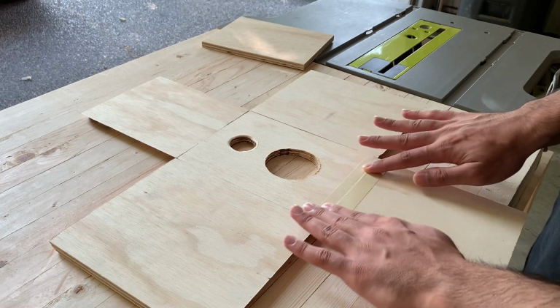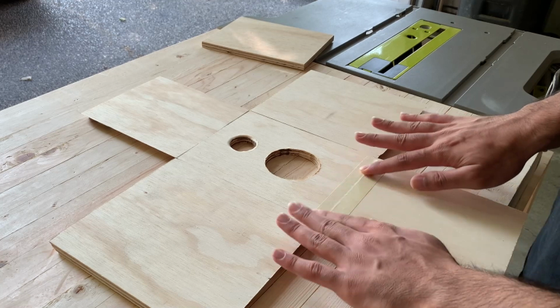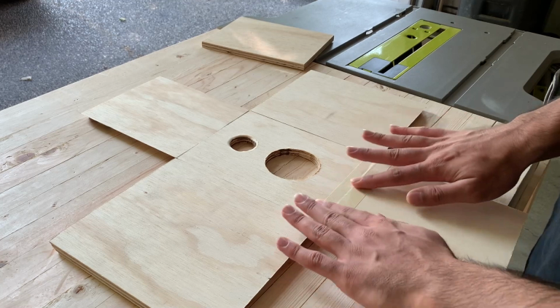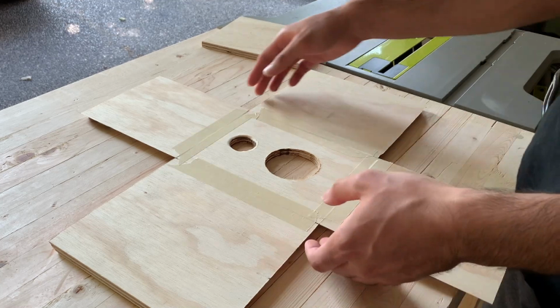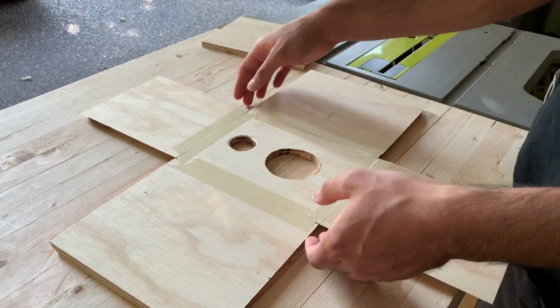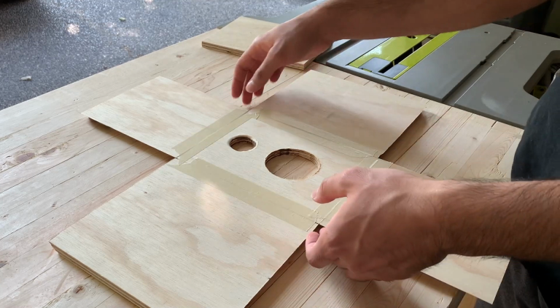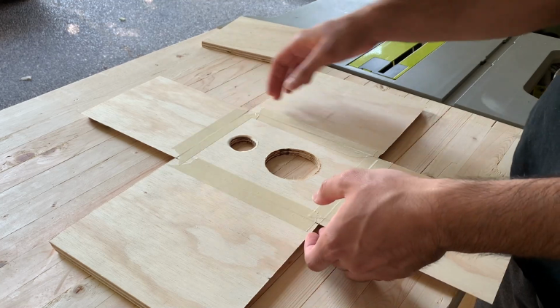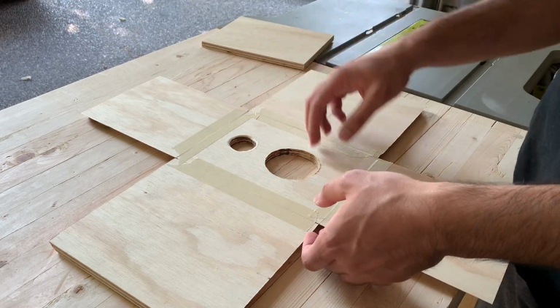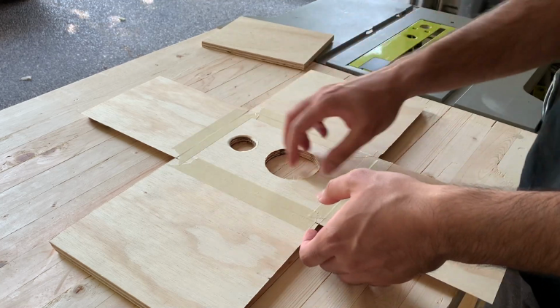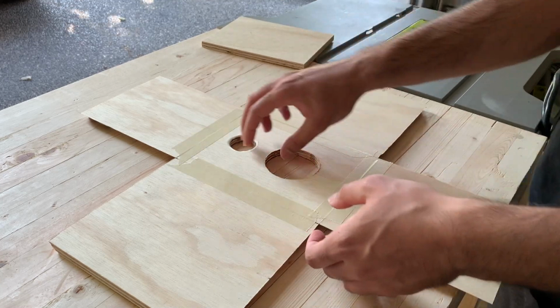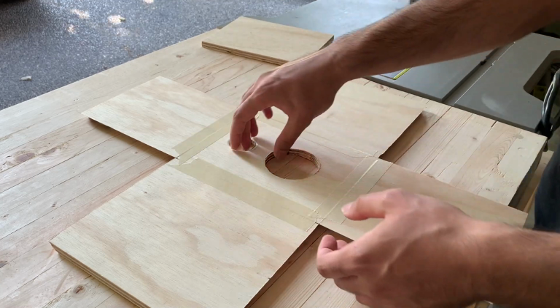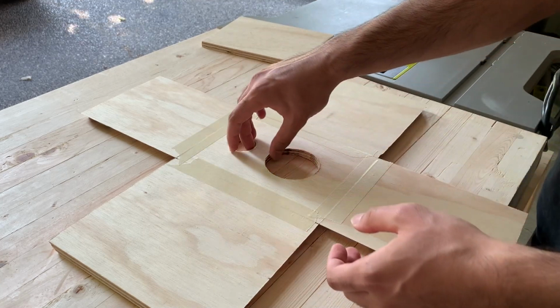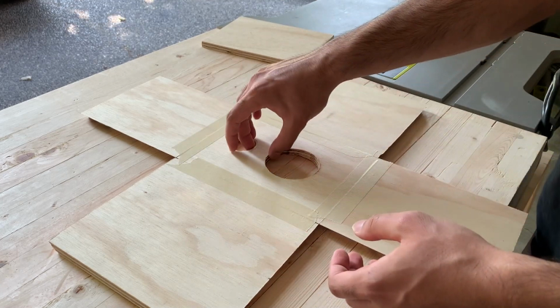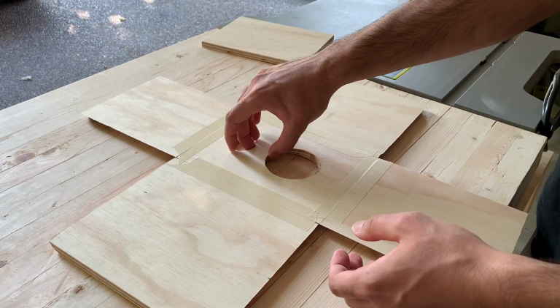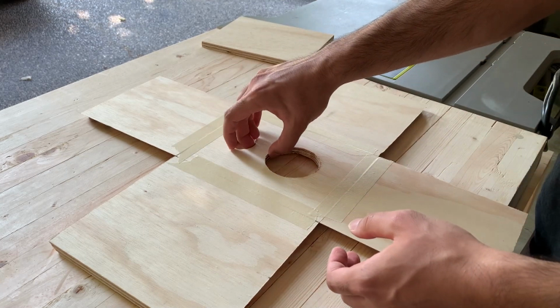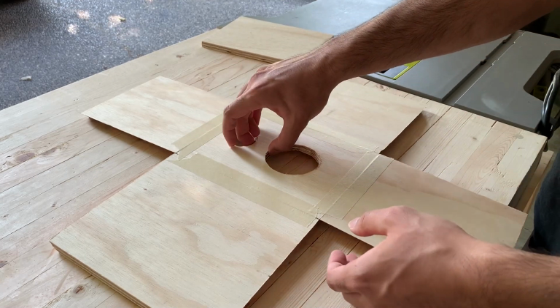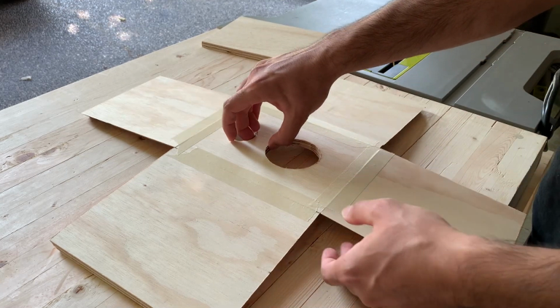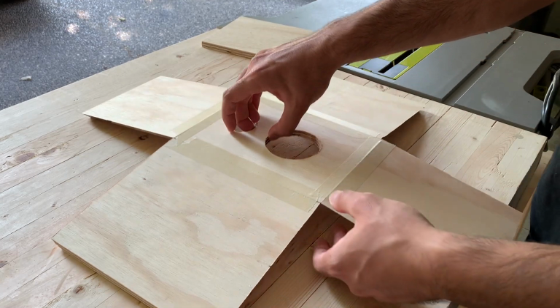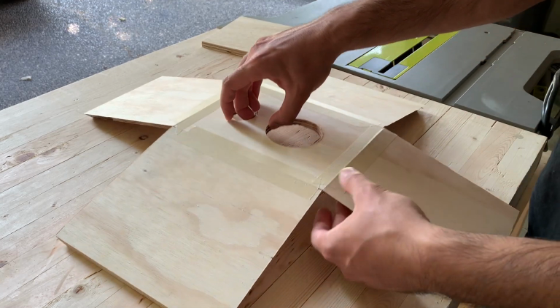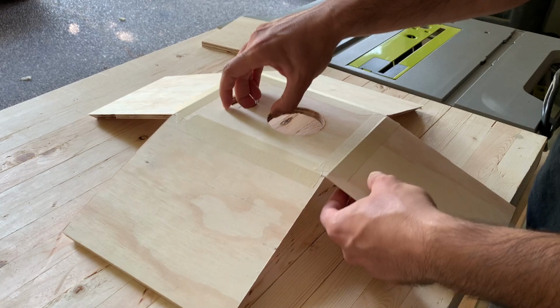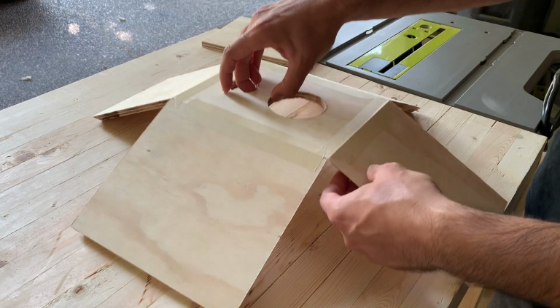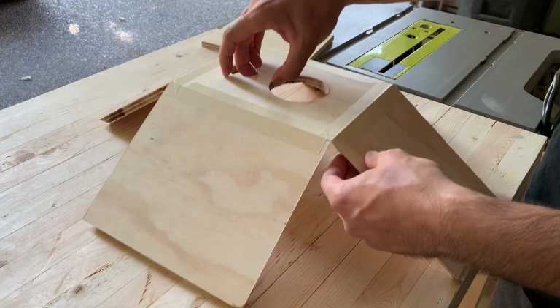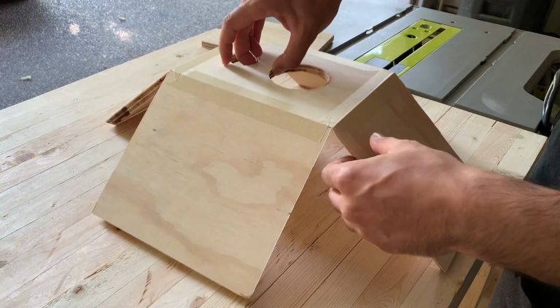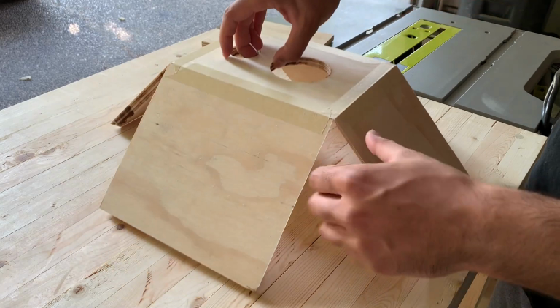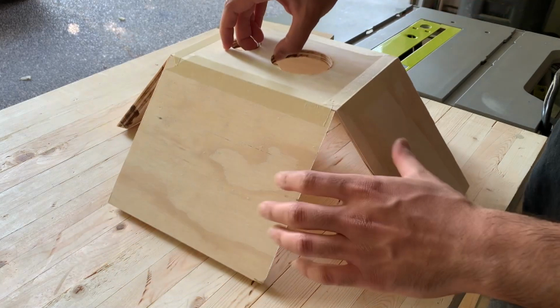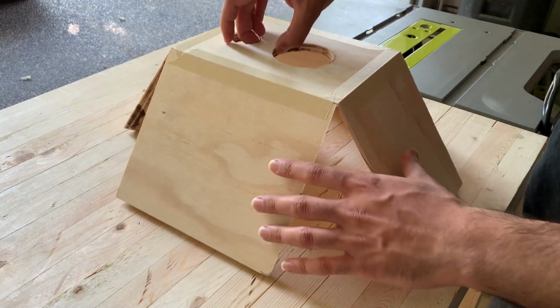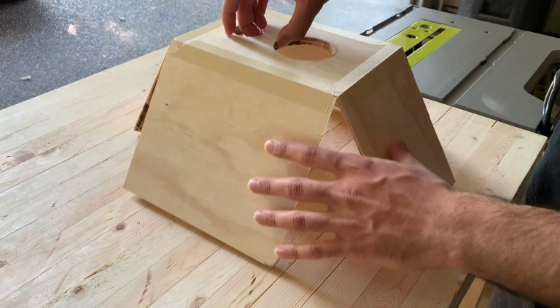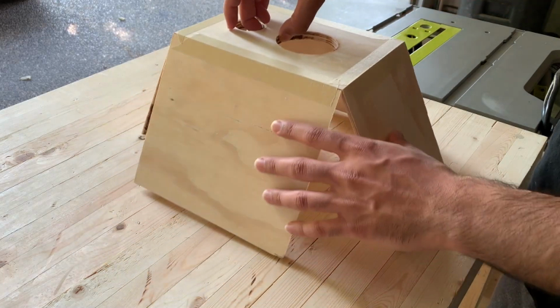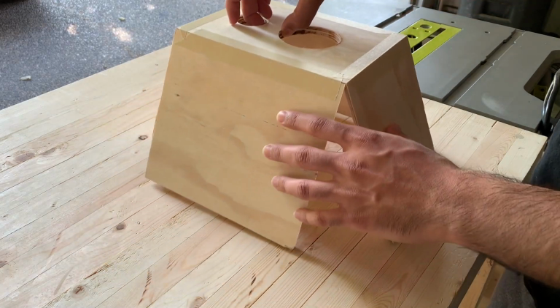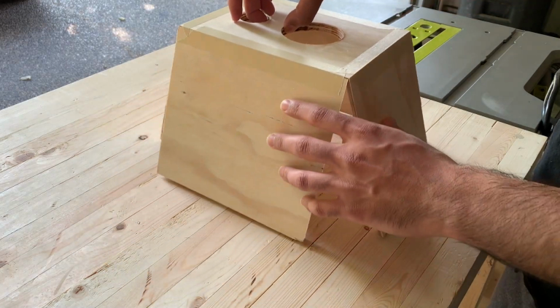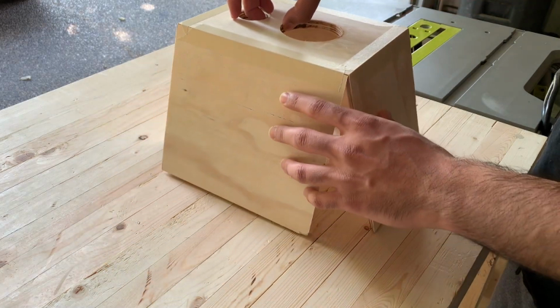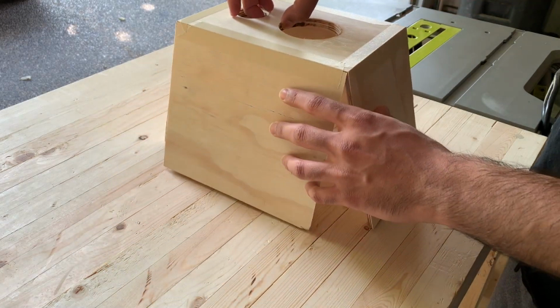I used a little masking tape to hold the boxes in shape while the glue dried.